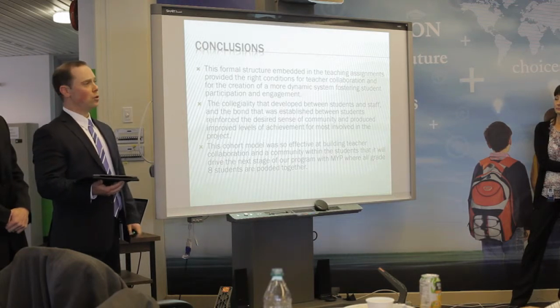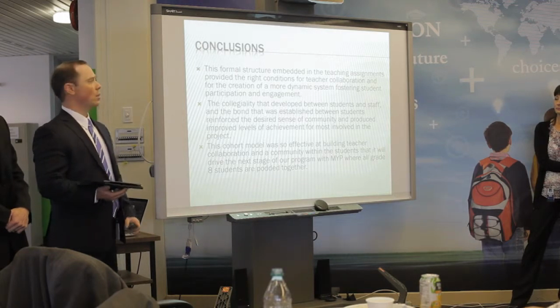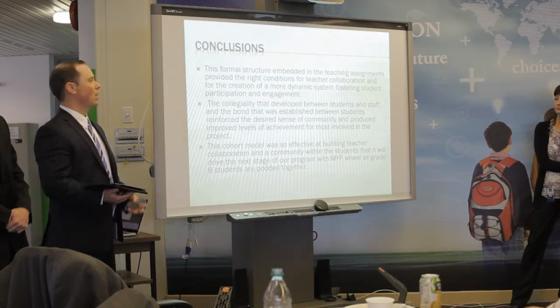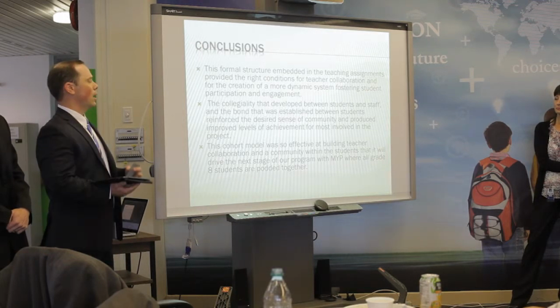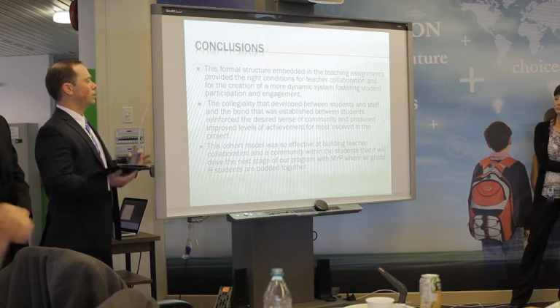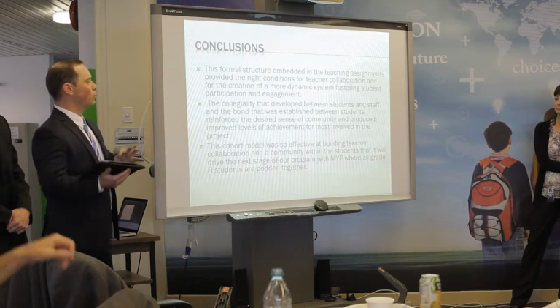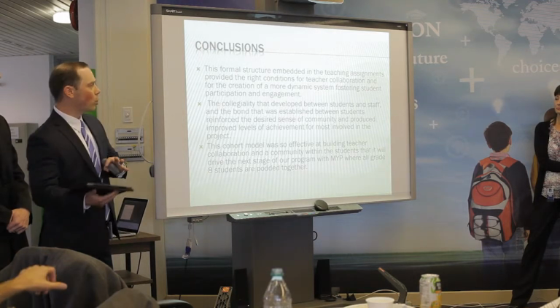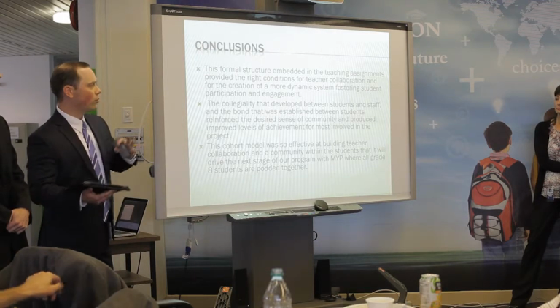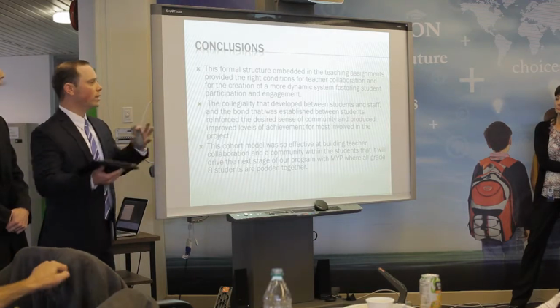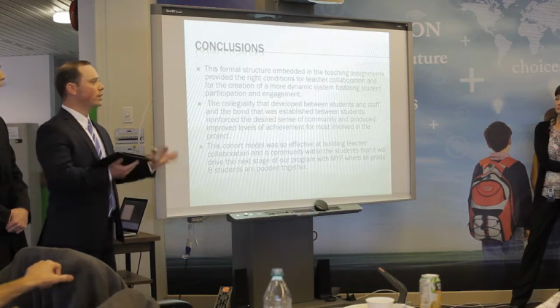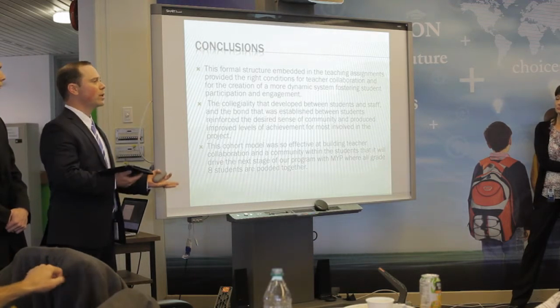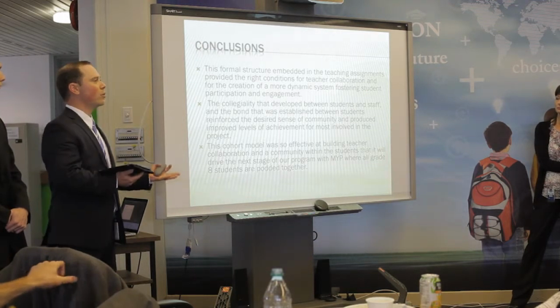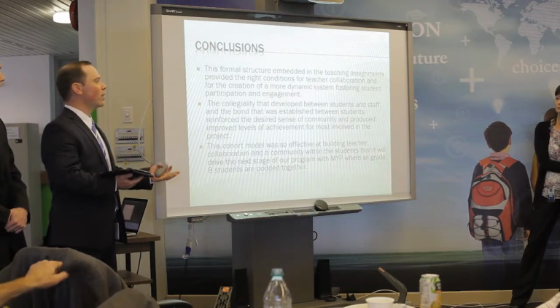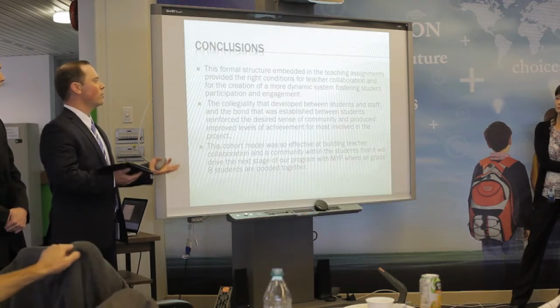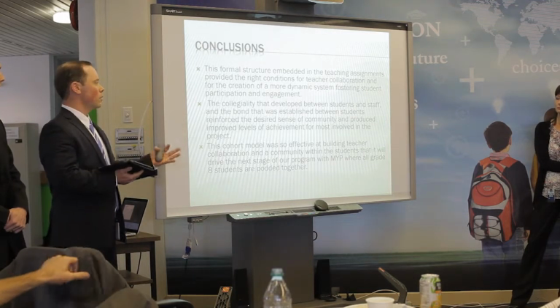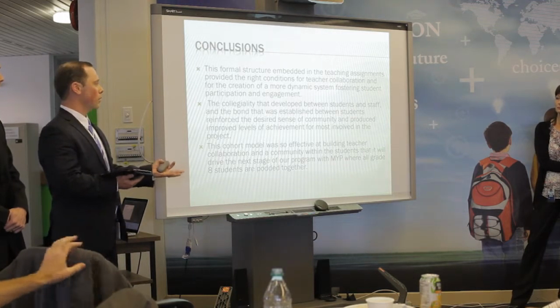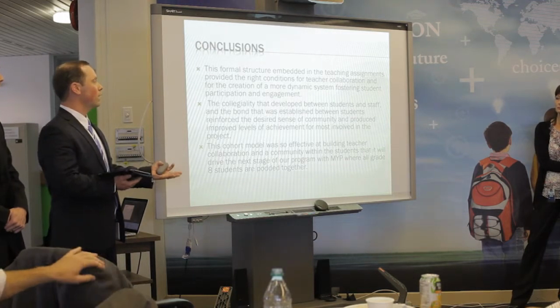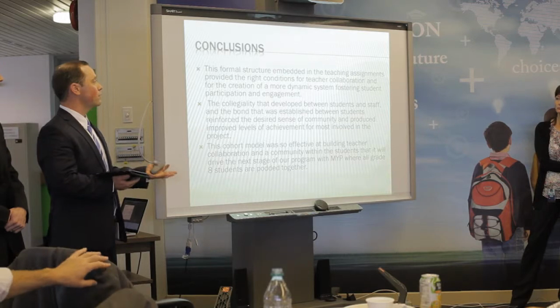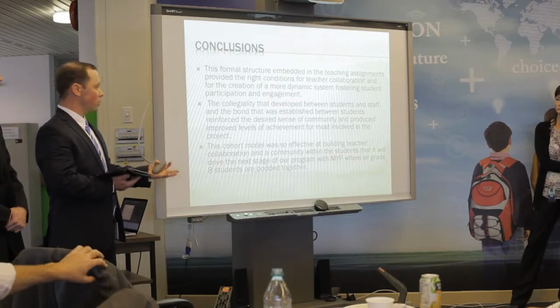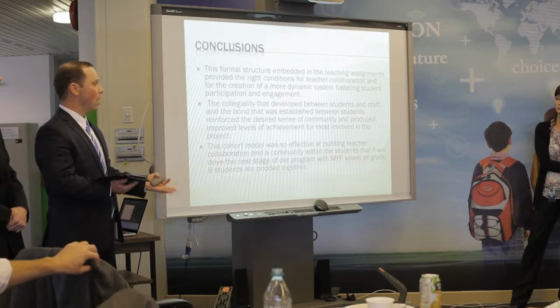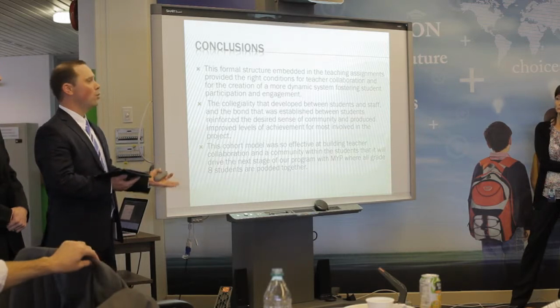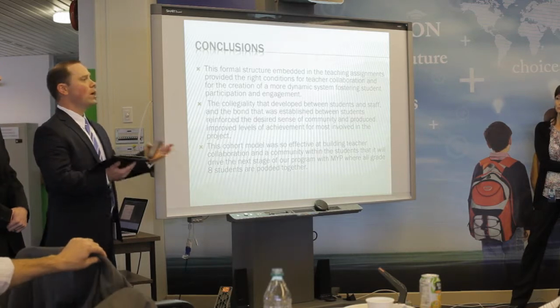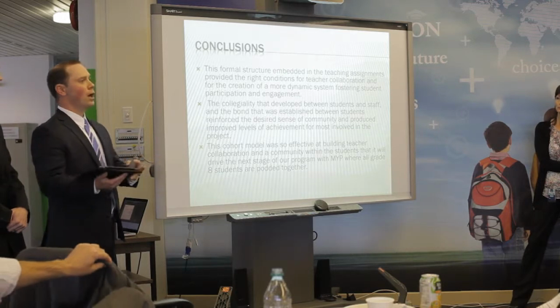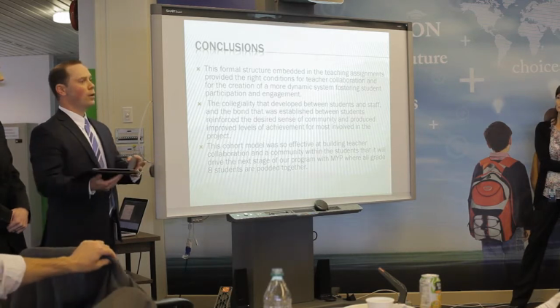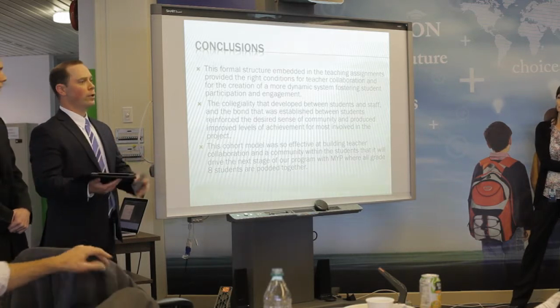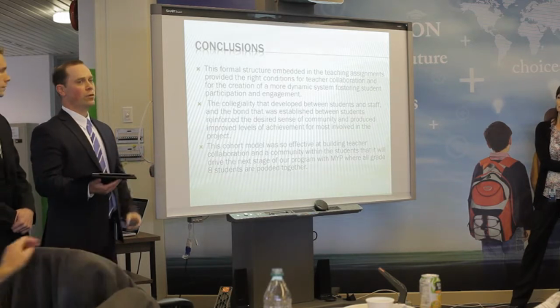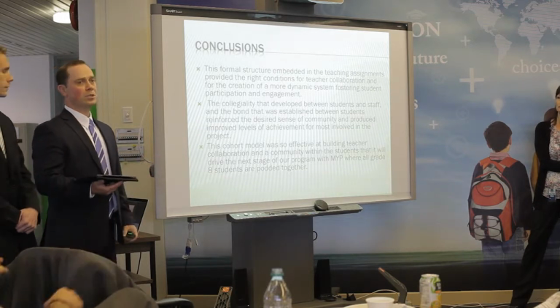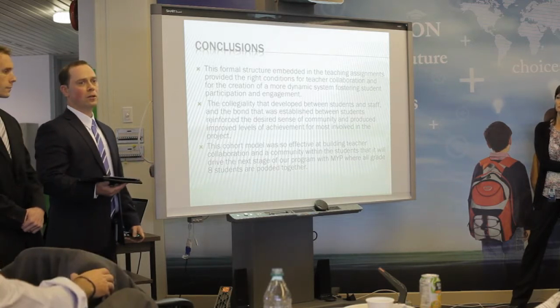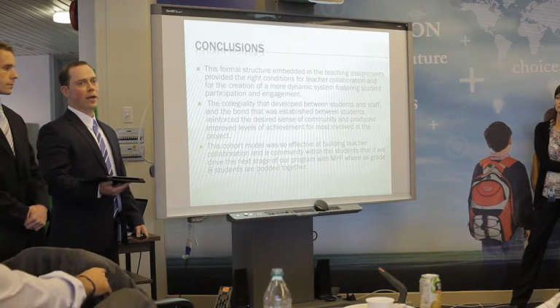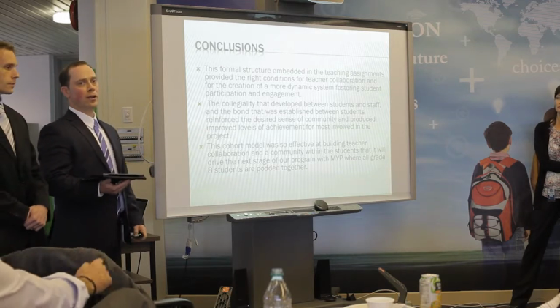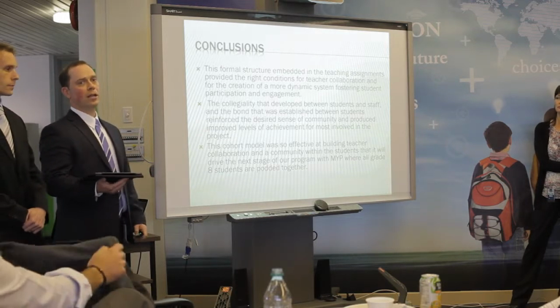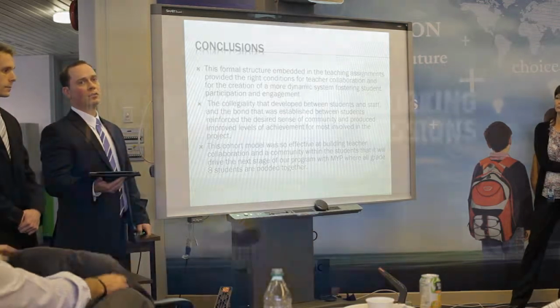So, morphing a little bit away from the grade 11s for now, and really focusing on that grade 8 level.